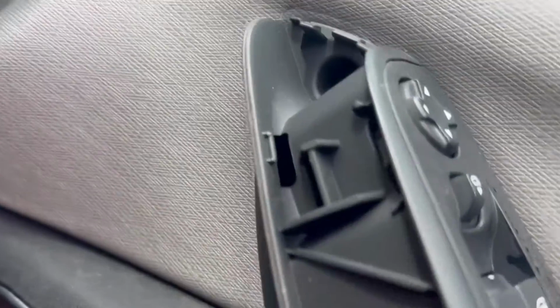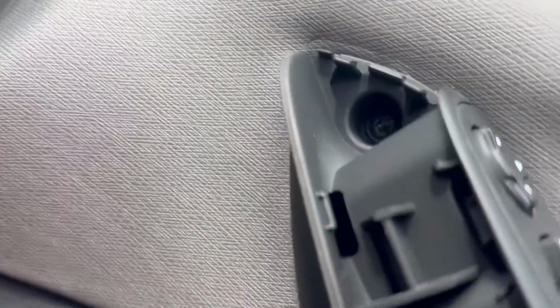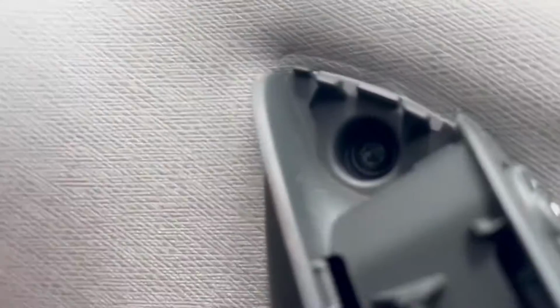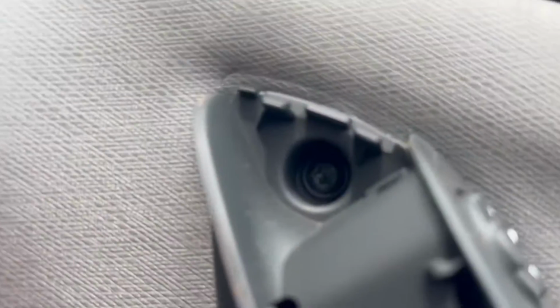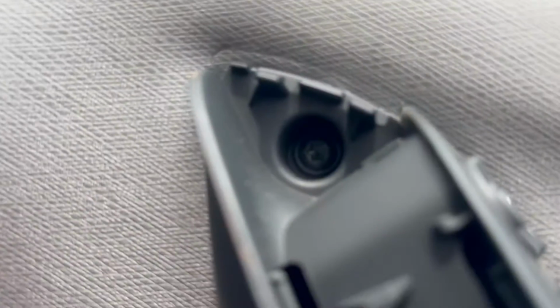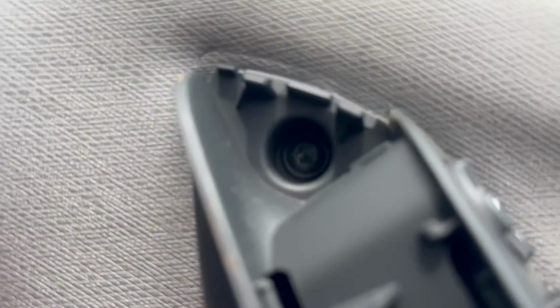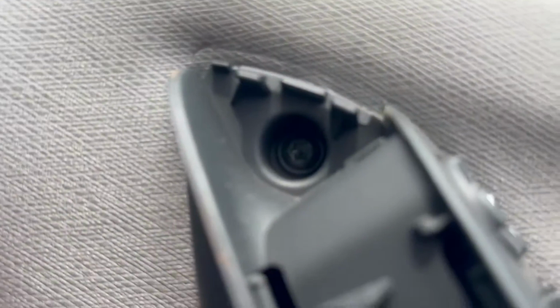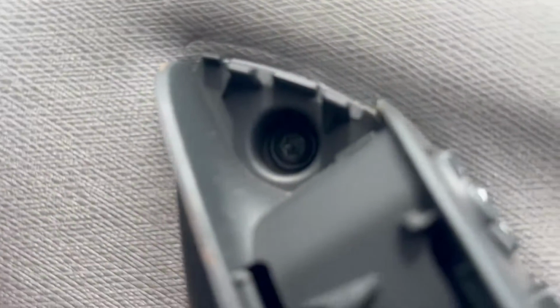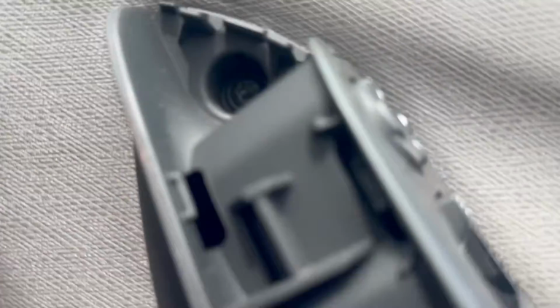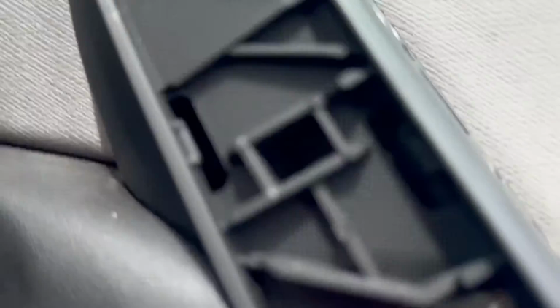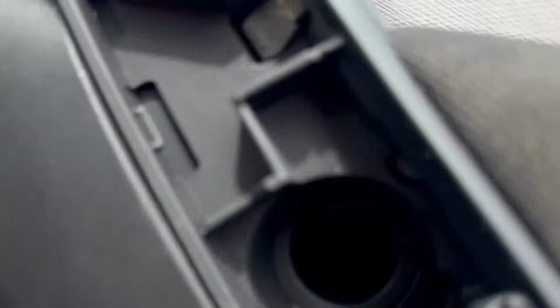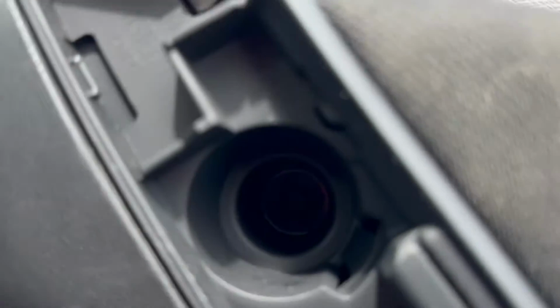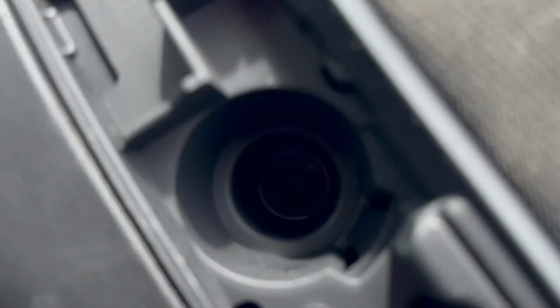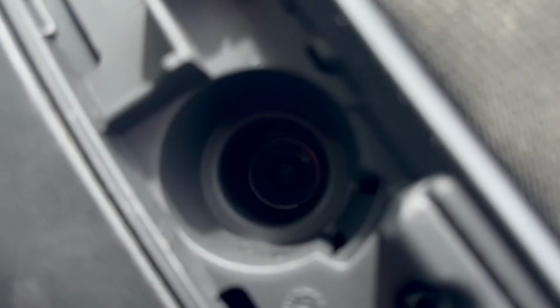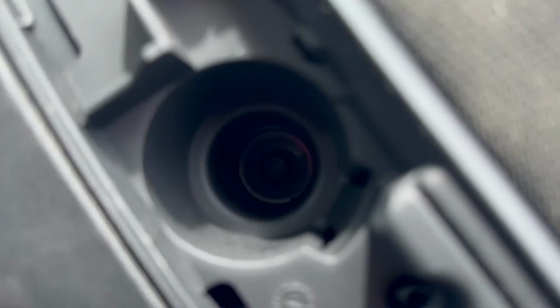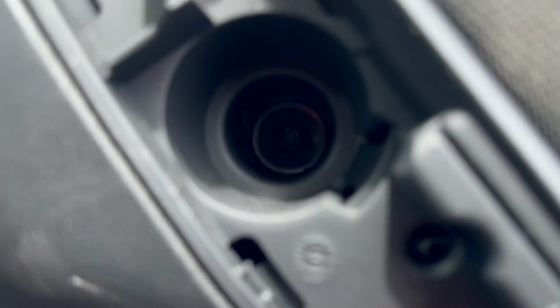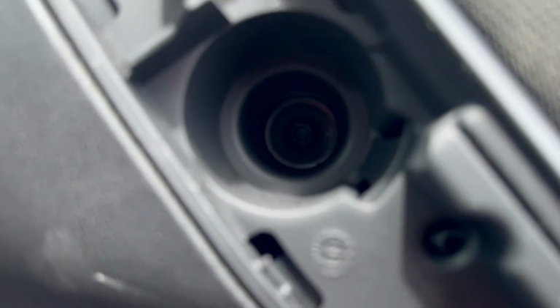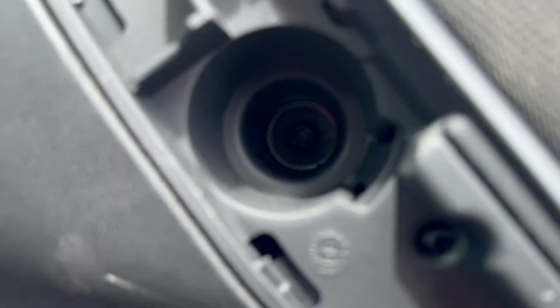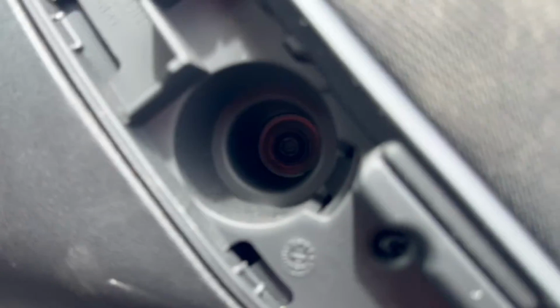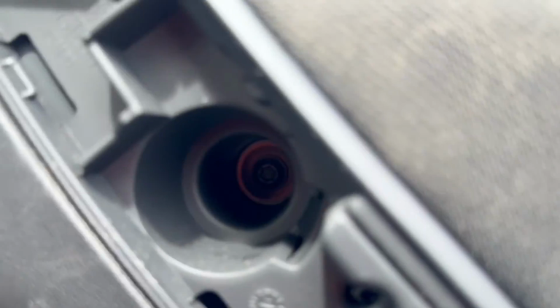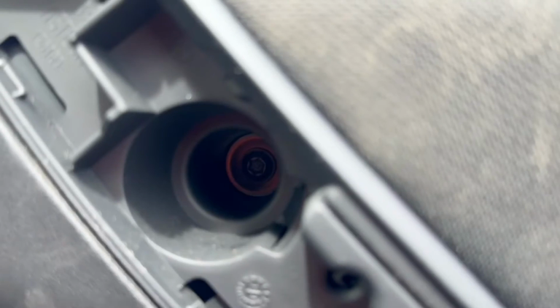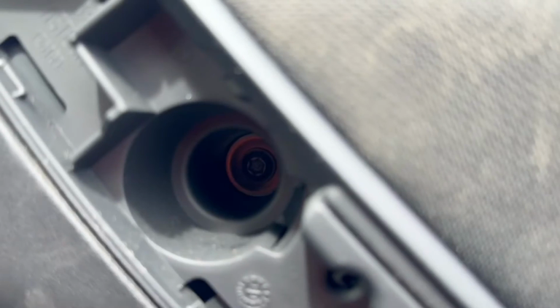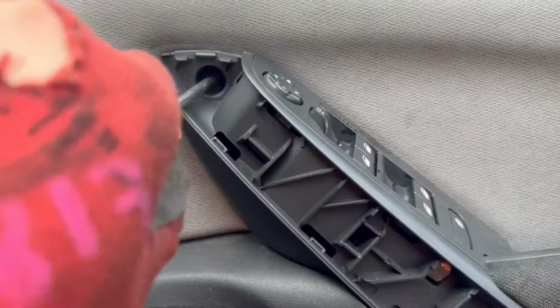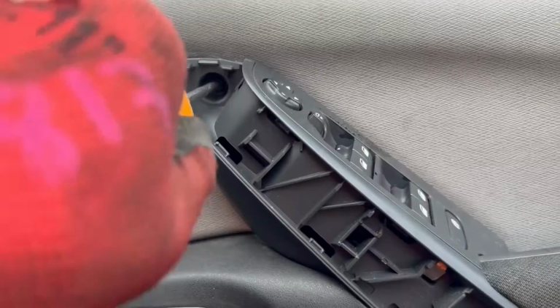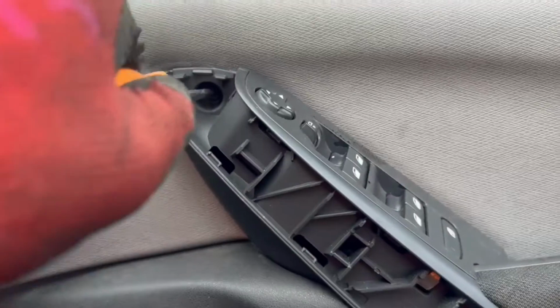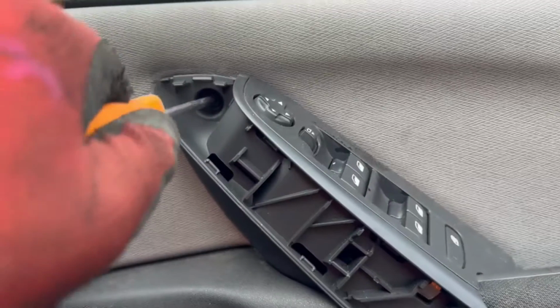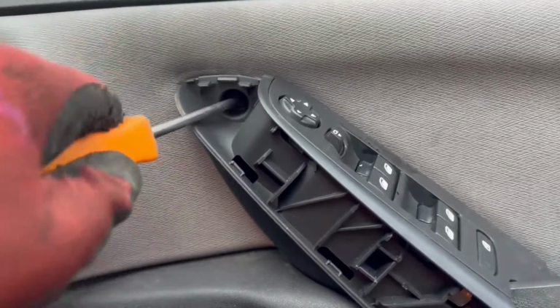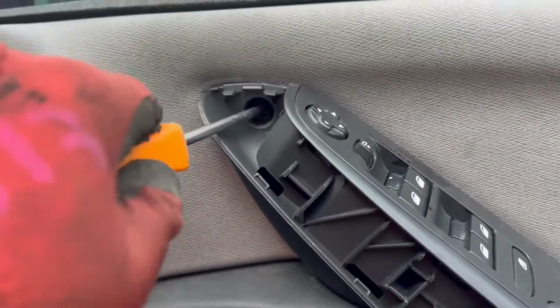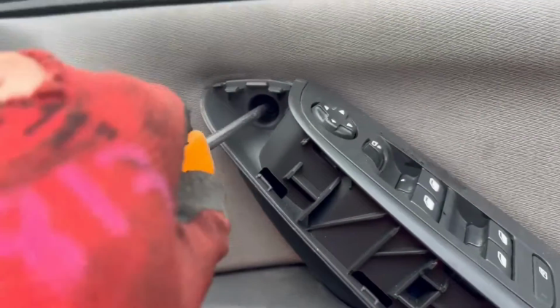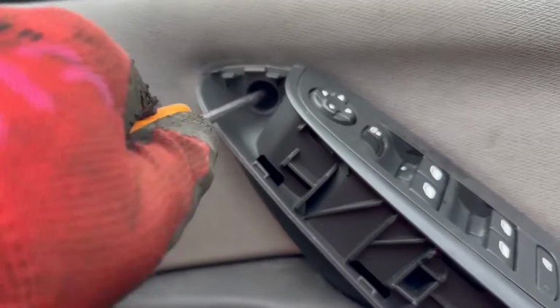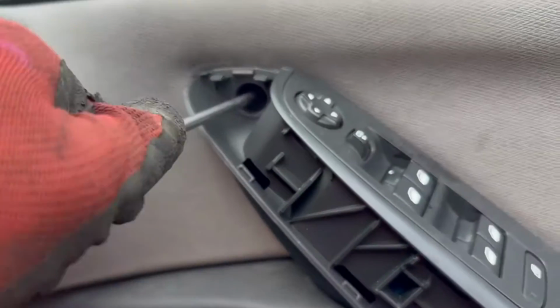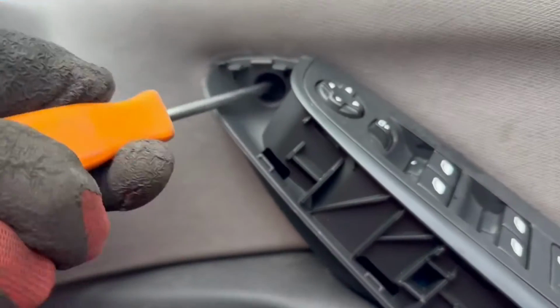Underneath there'll be two T30 Torx screws. Remove these screws.